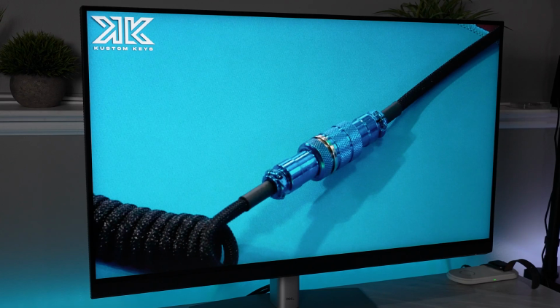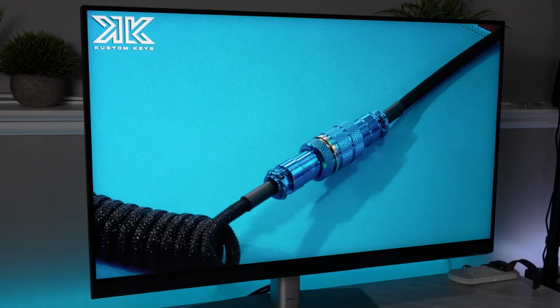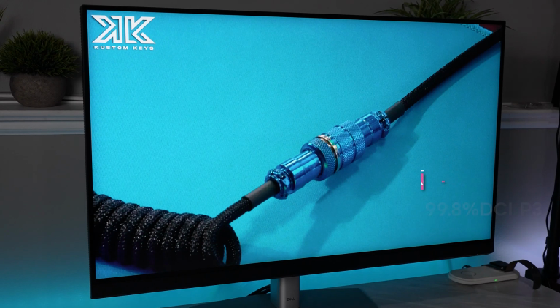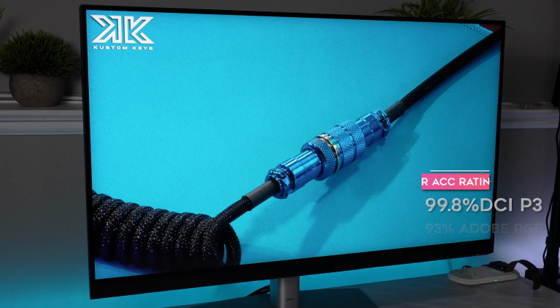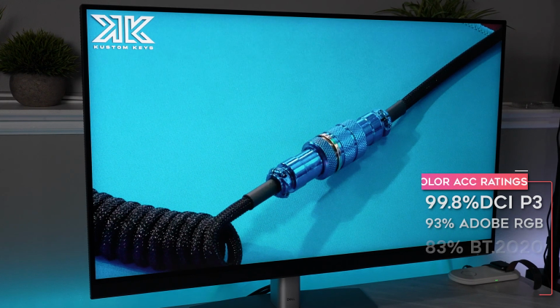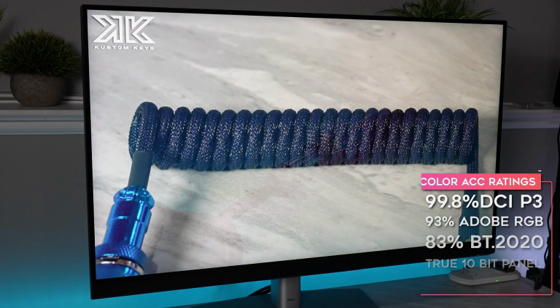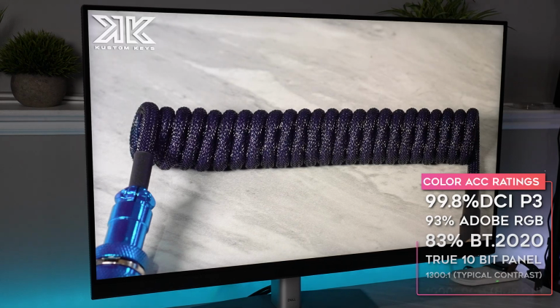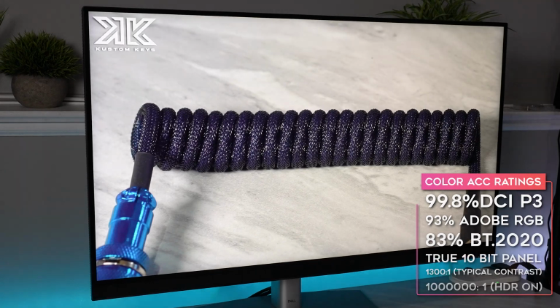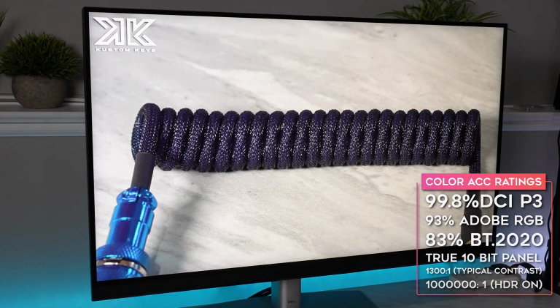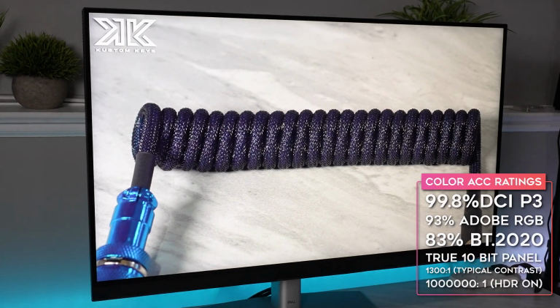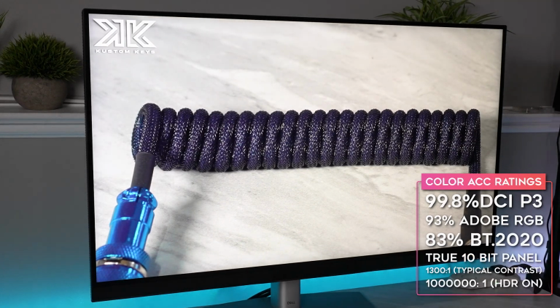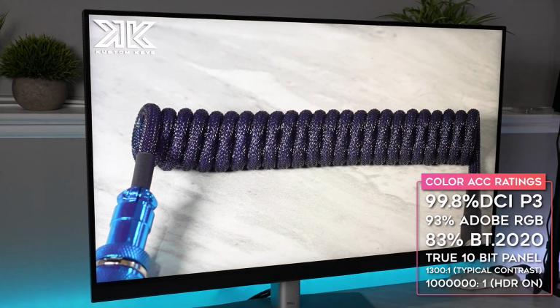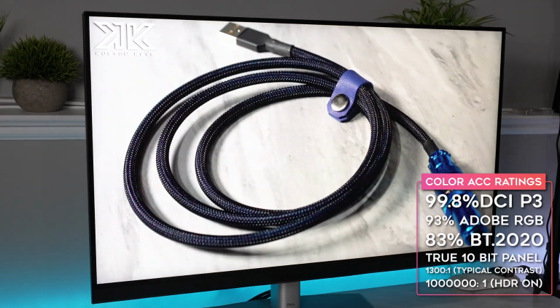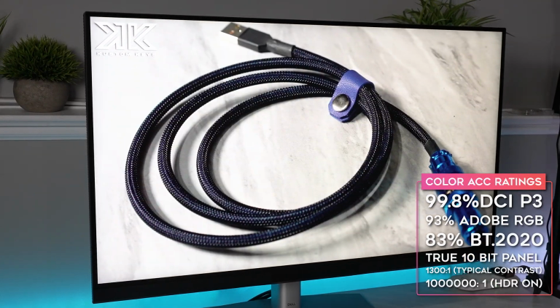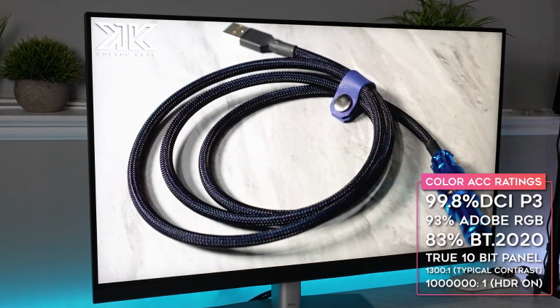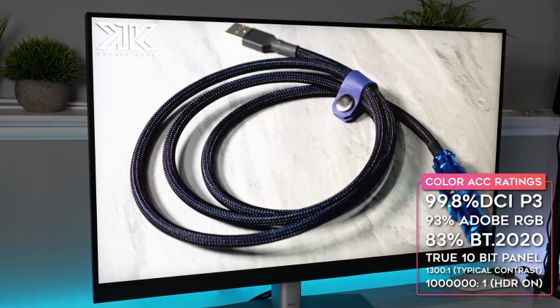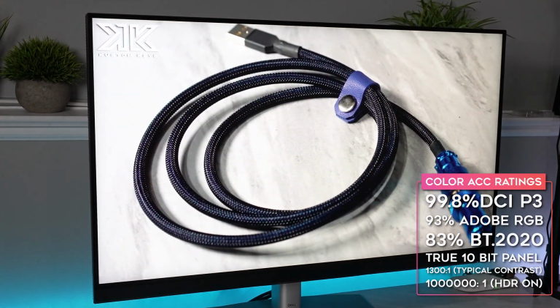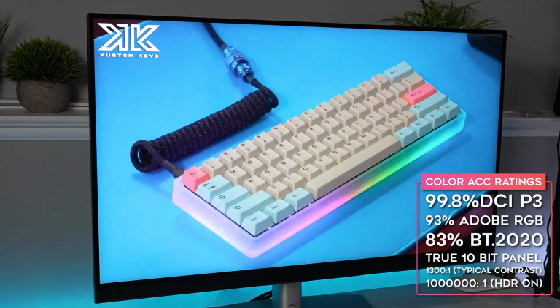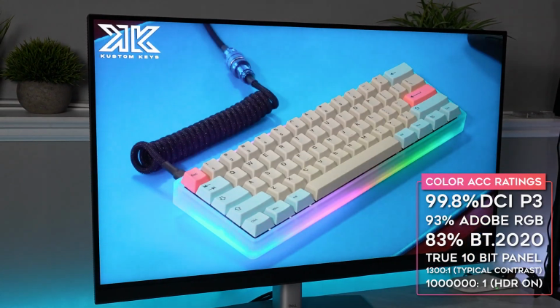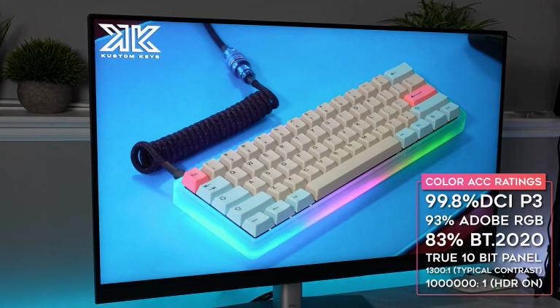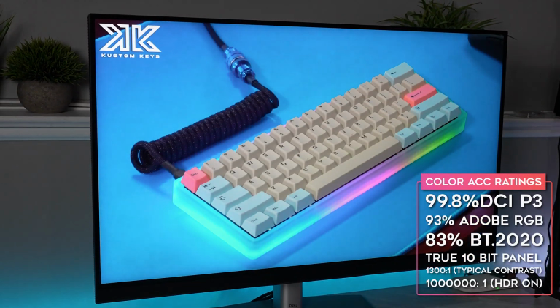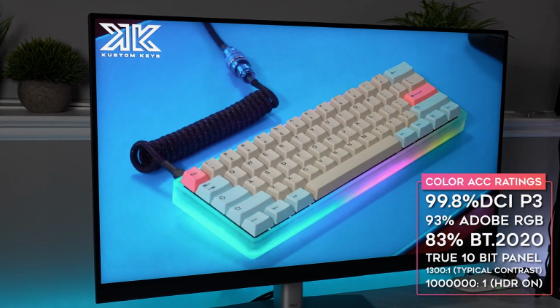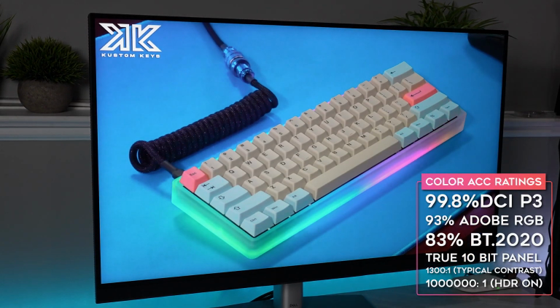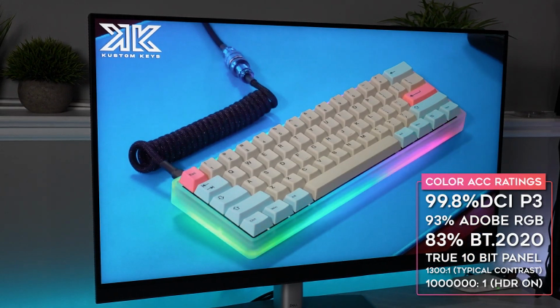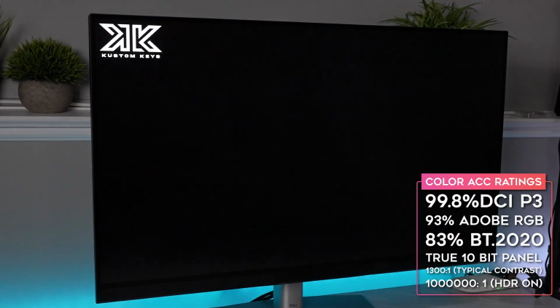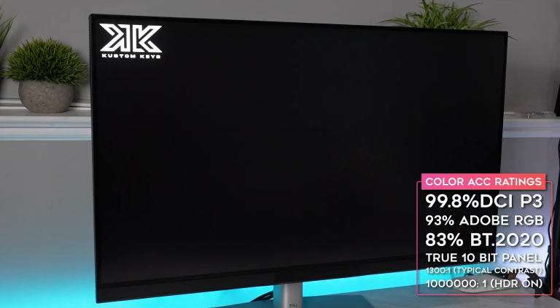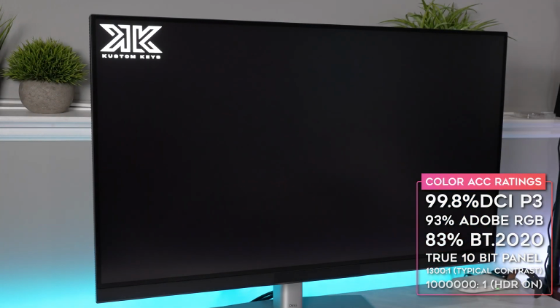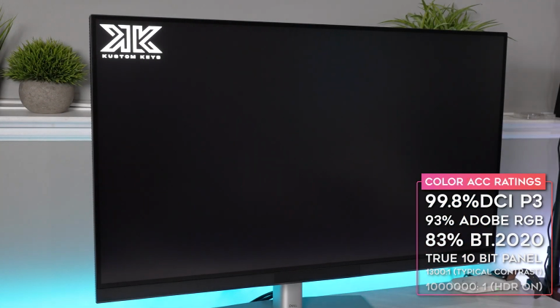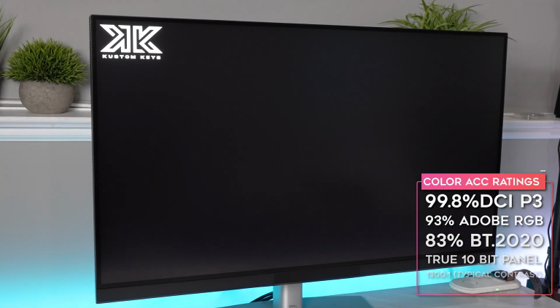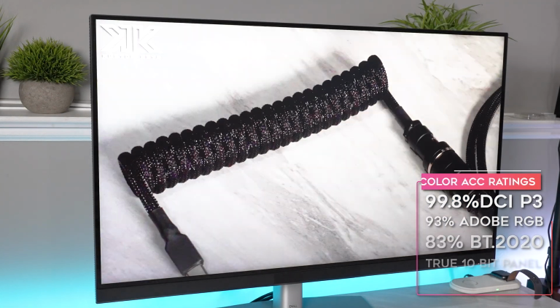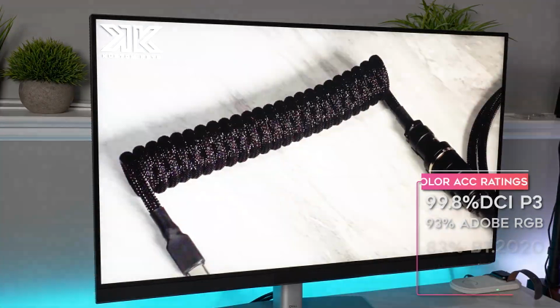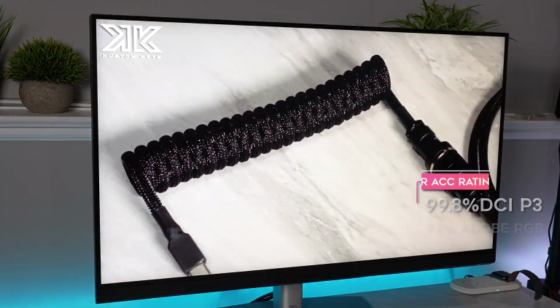In terms of color accuracy, this monitor covers 99.8% of DCI-P3 and 93% of Adobe RGB.